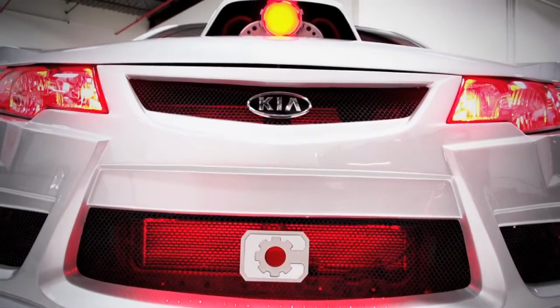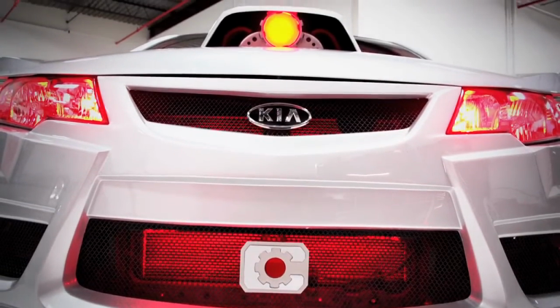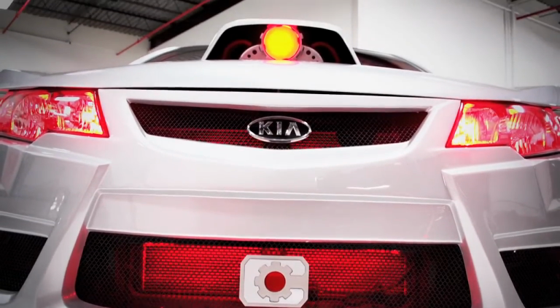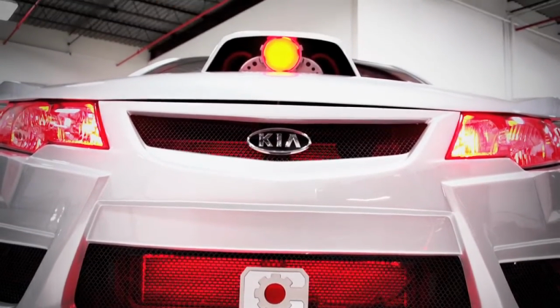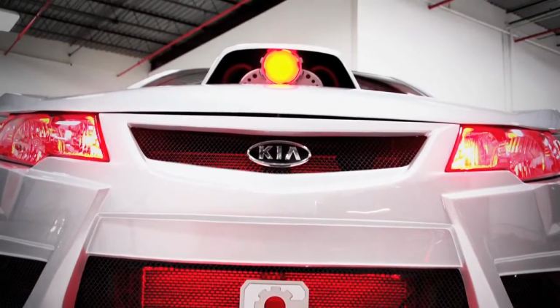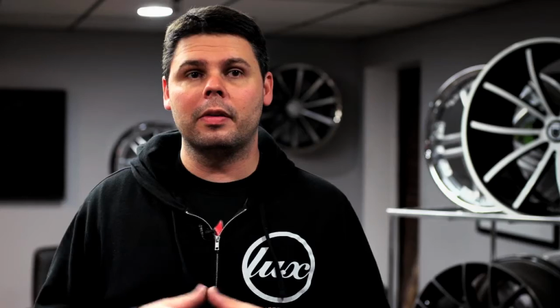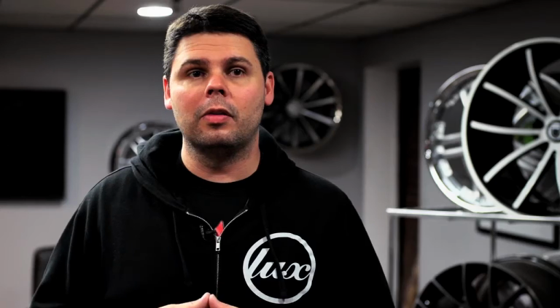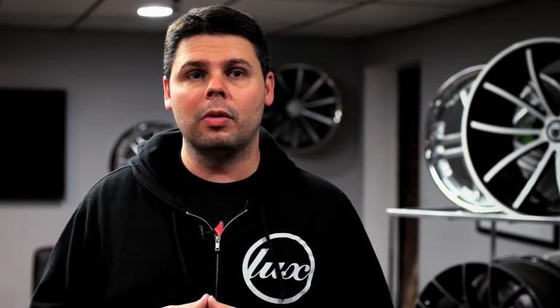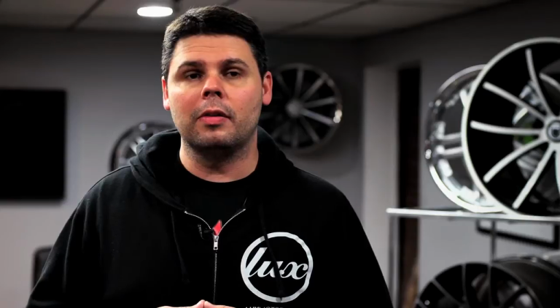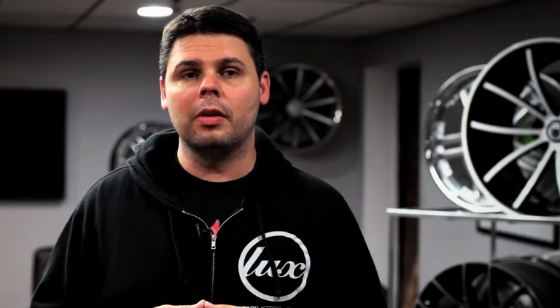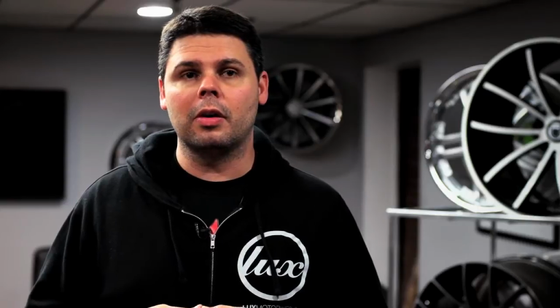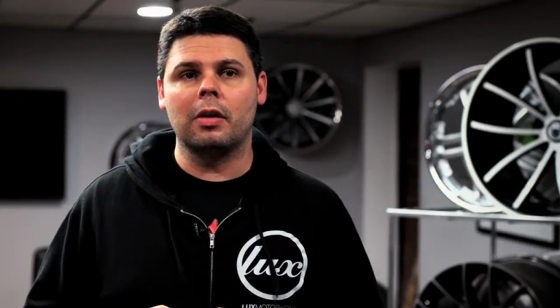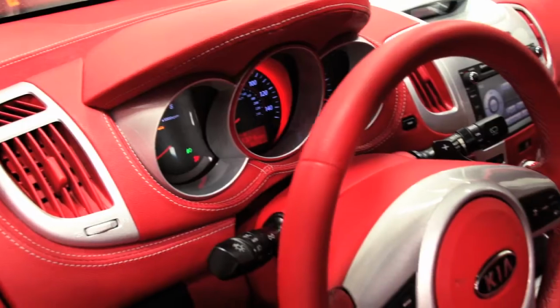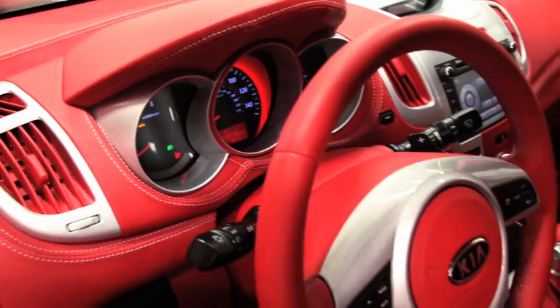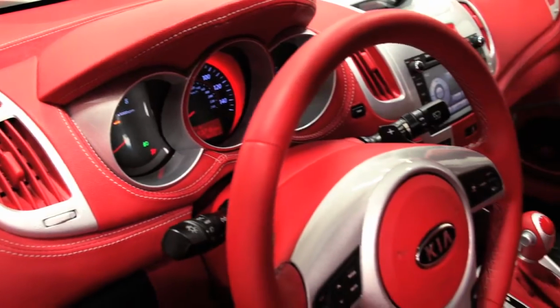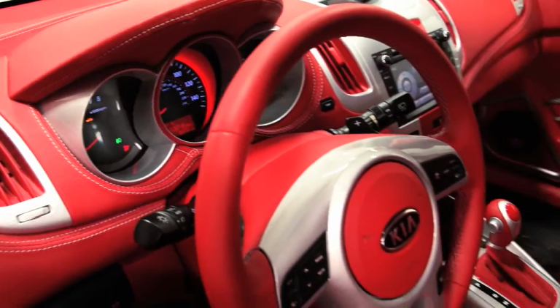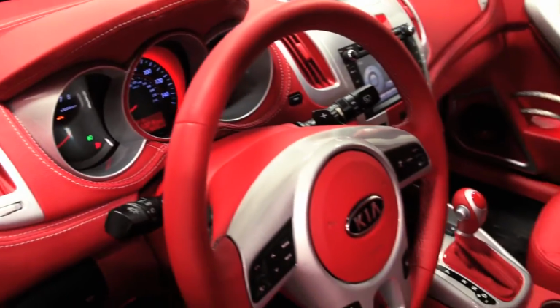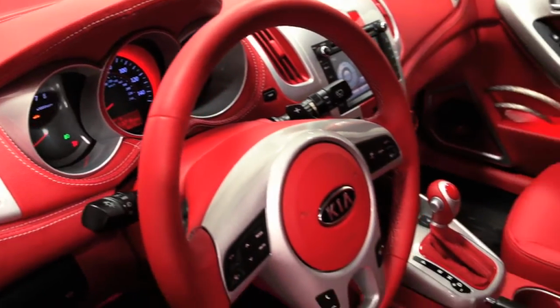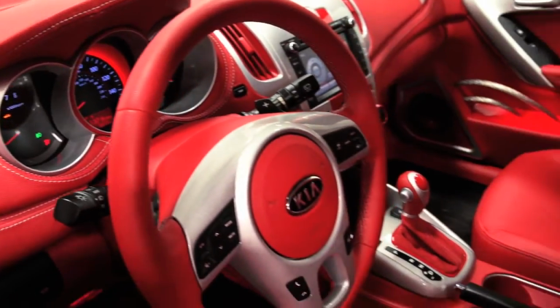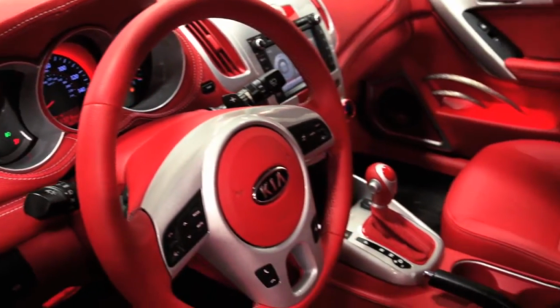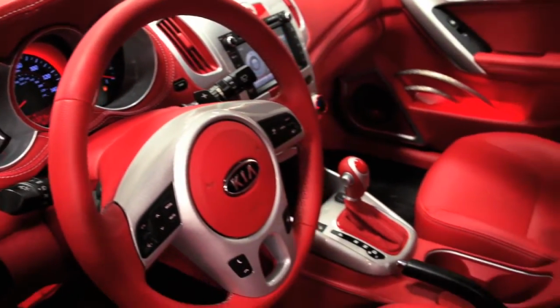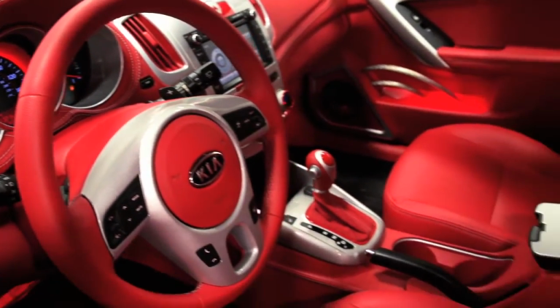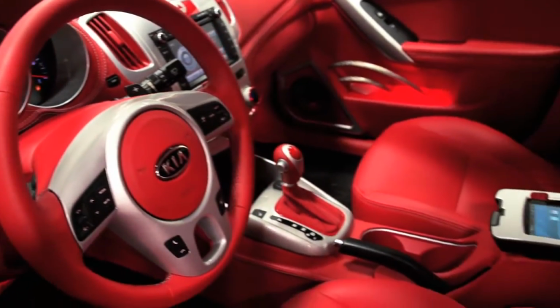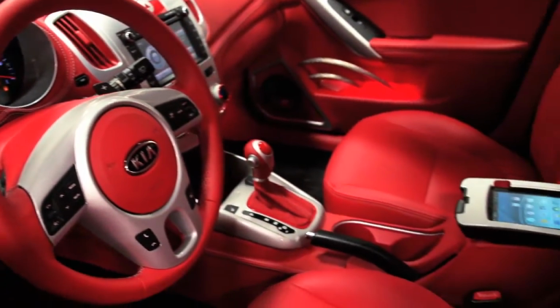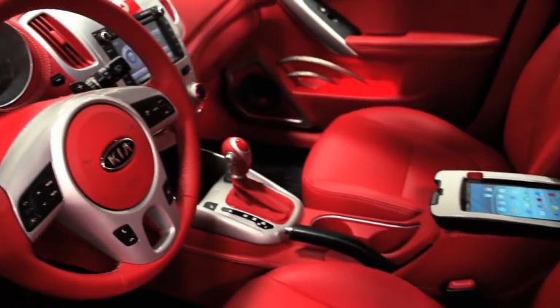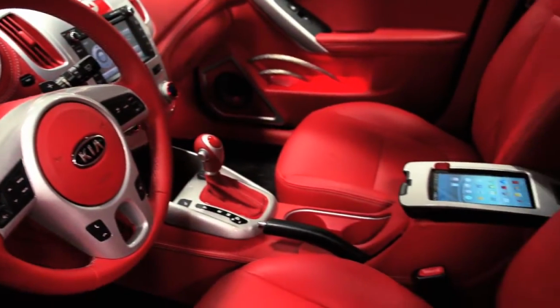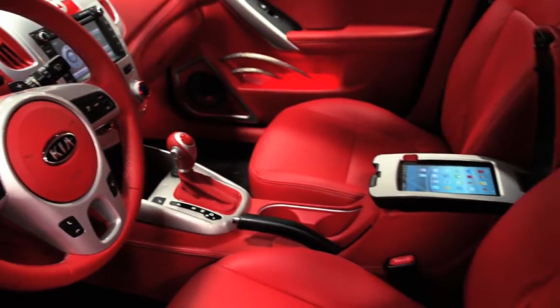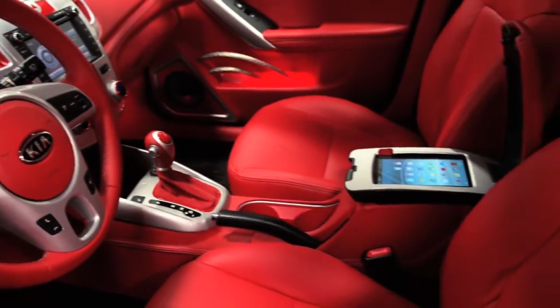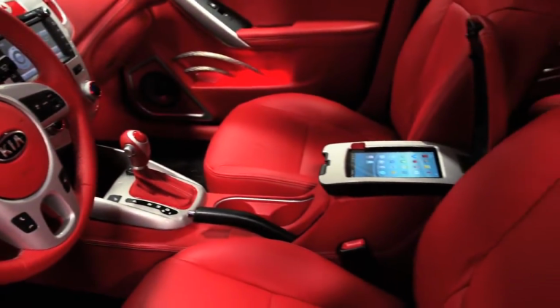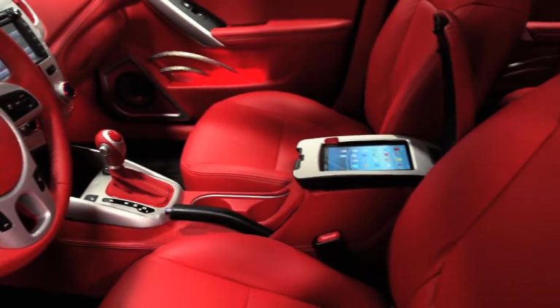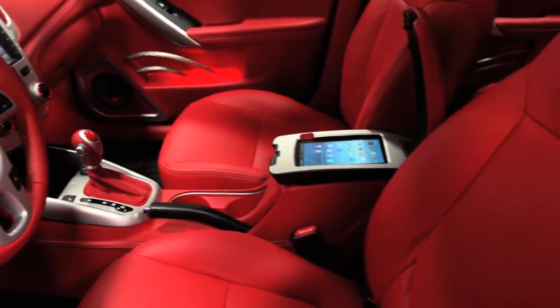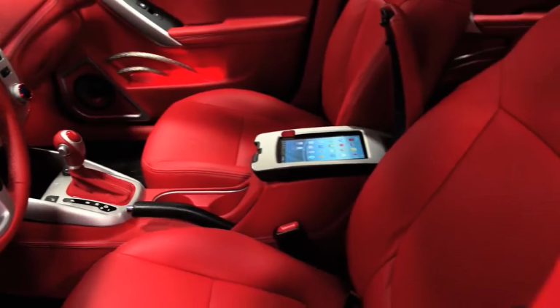Jim really wanted to do the interior of the car — the seats, the headliner, the dashboard — everything in red with red leather and red suede.